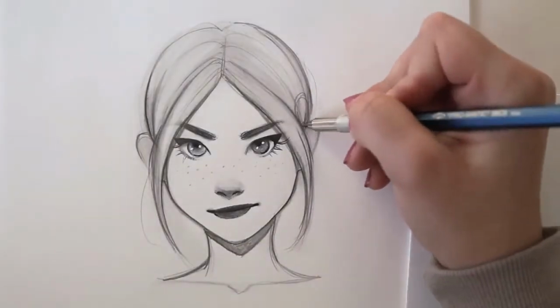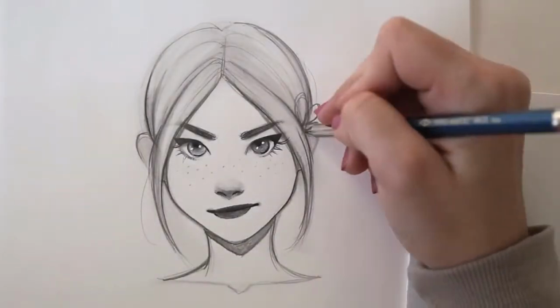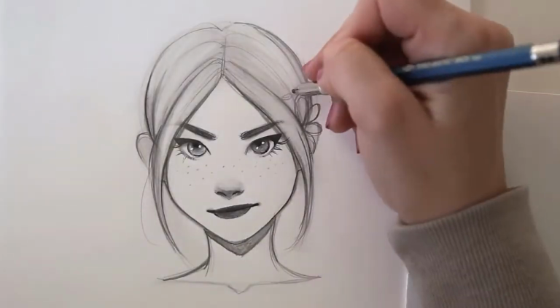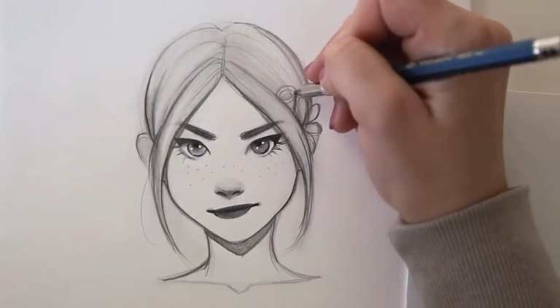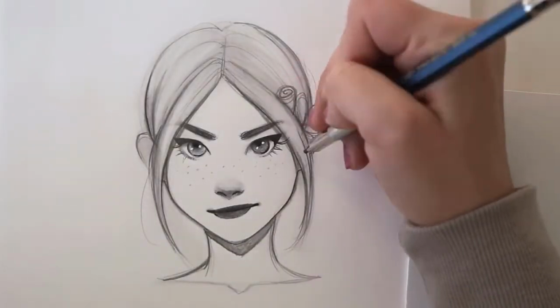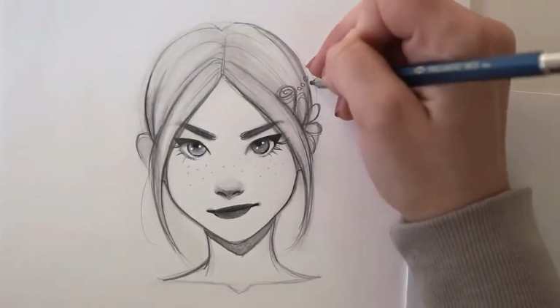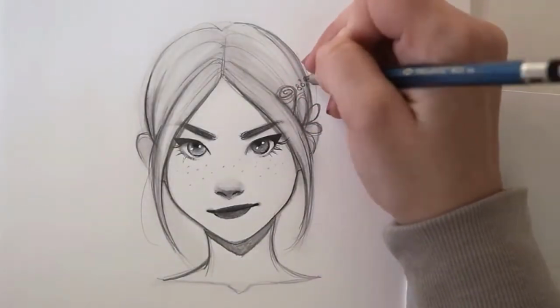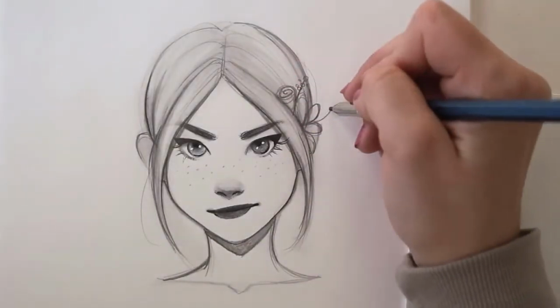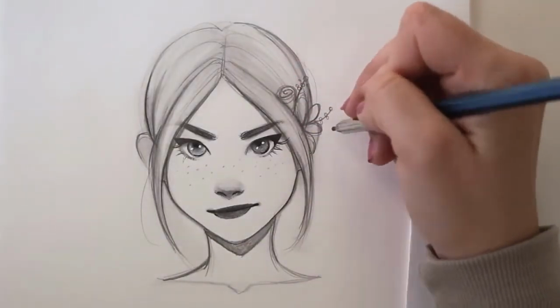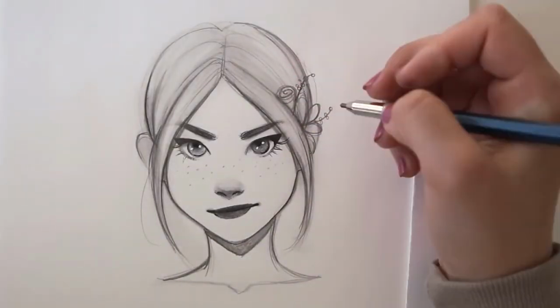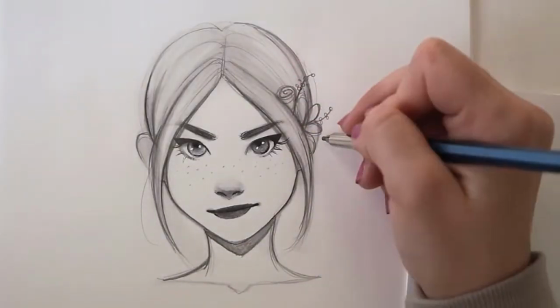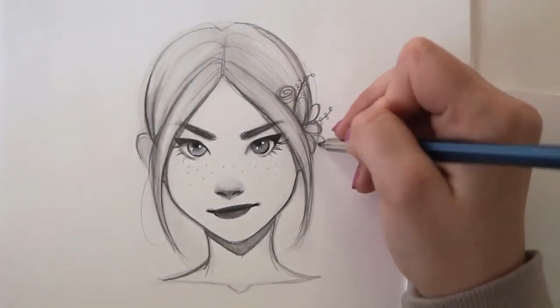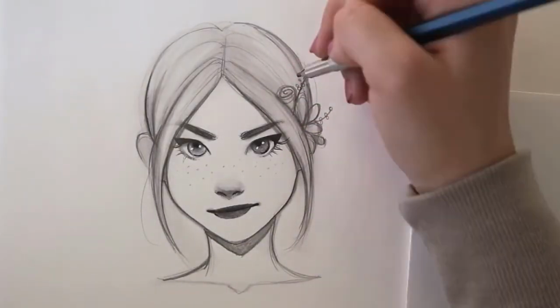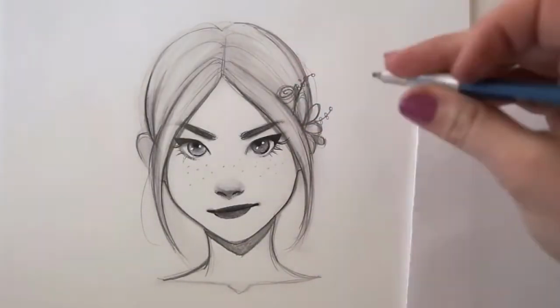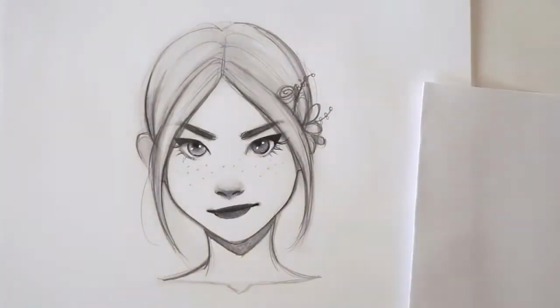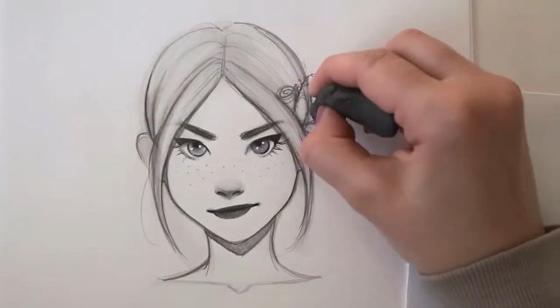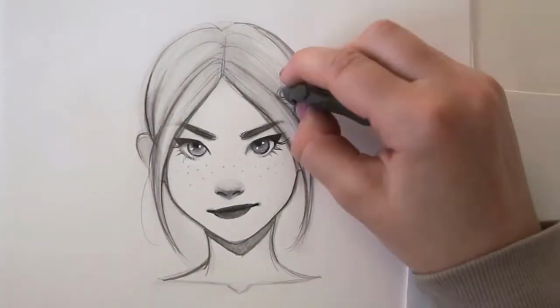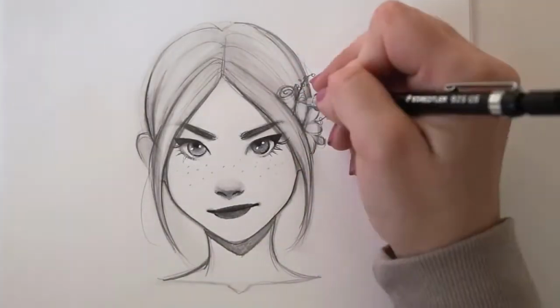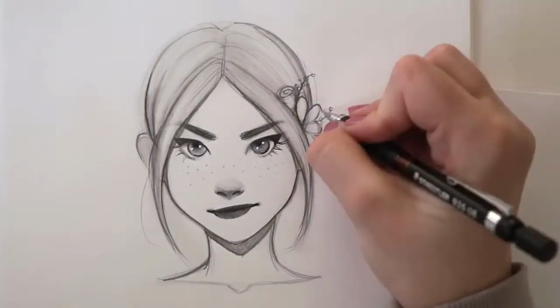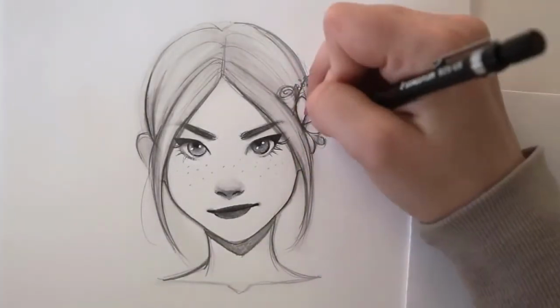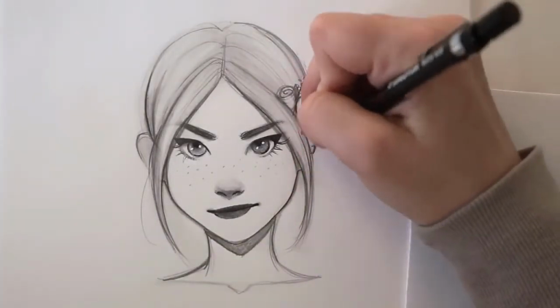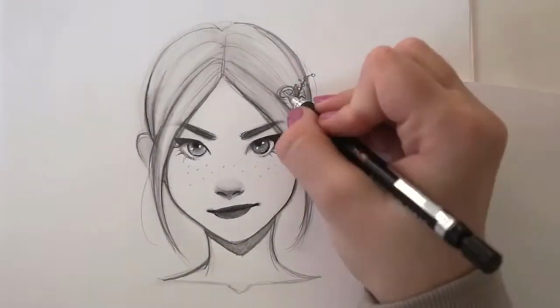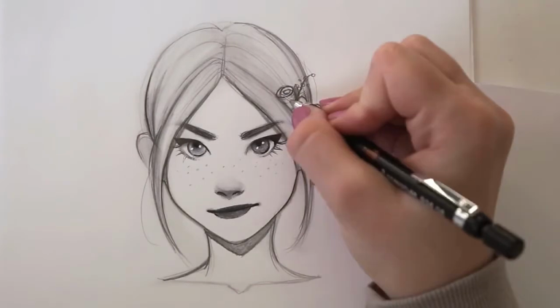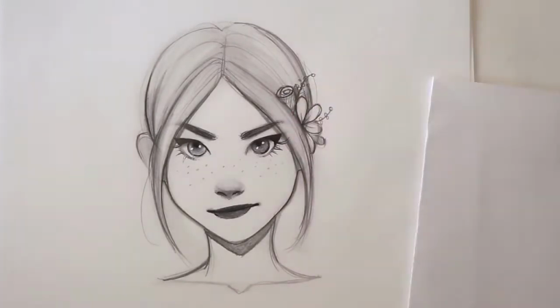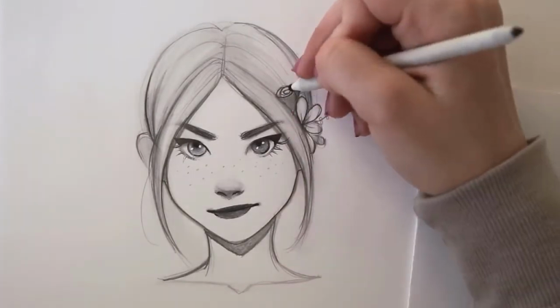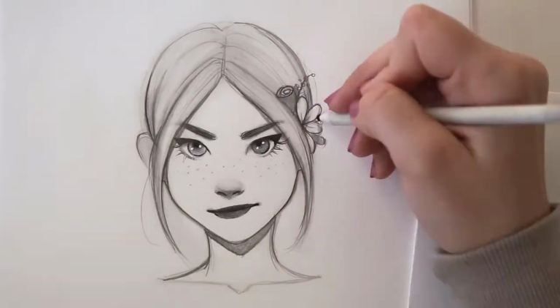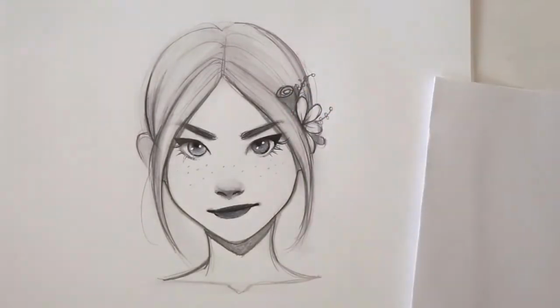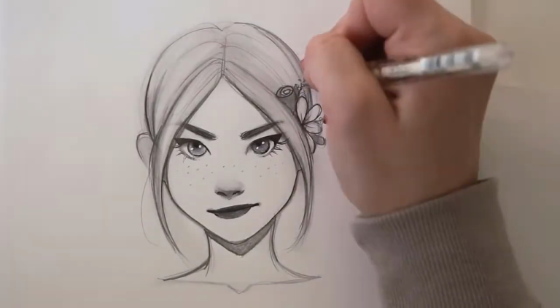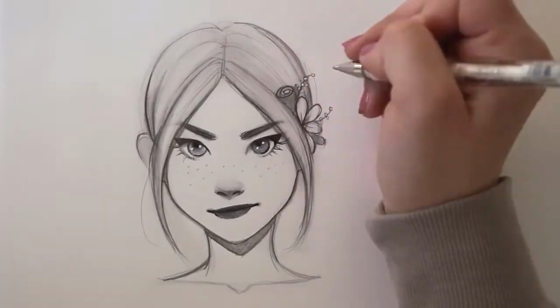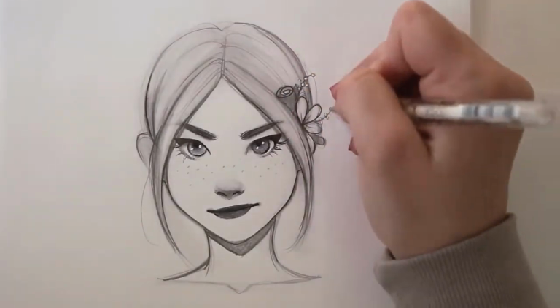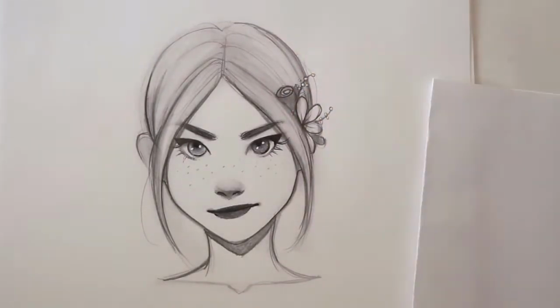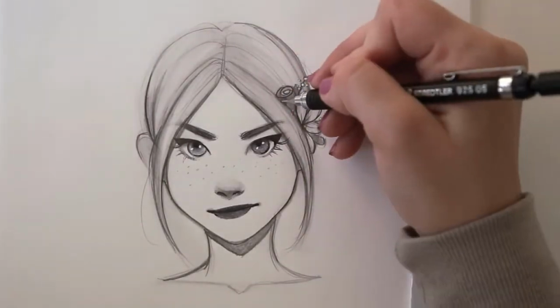Flowers are always beautiful to add in your character's hair. Try to see flowers as simple shapes and draw them quickly and loosely.